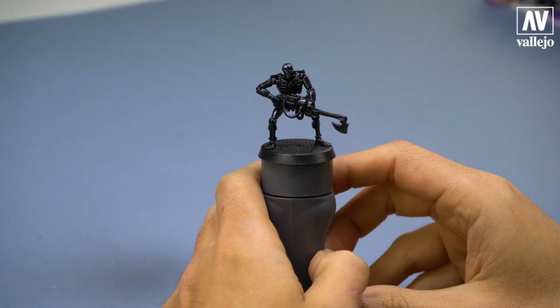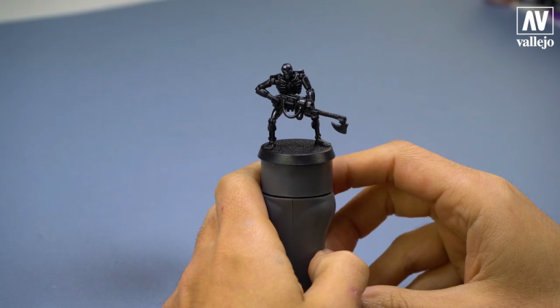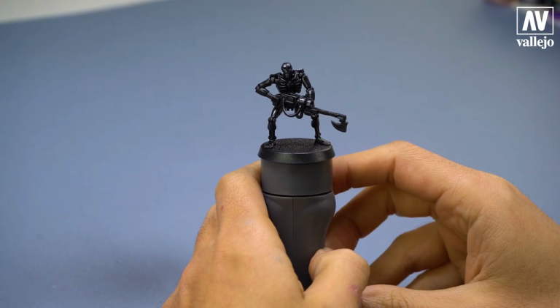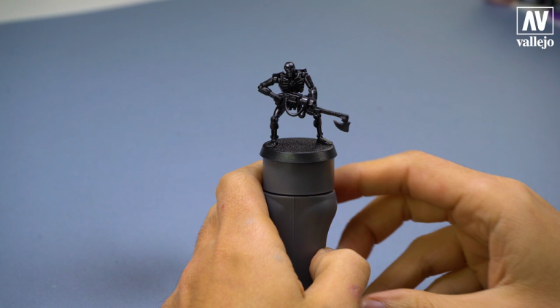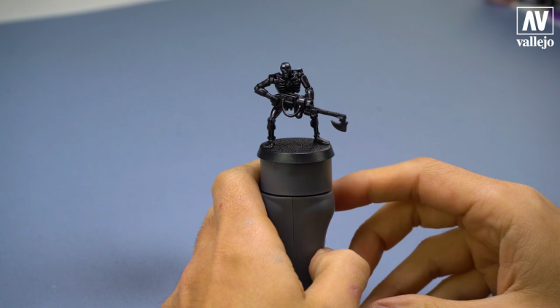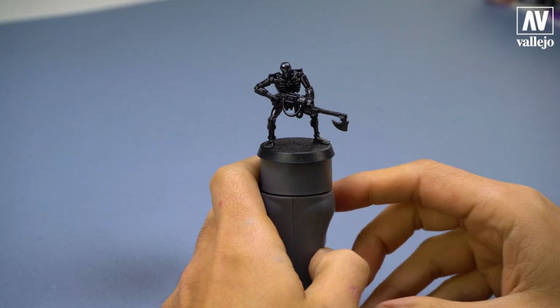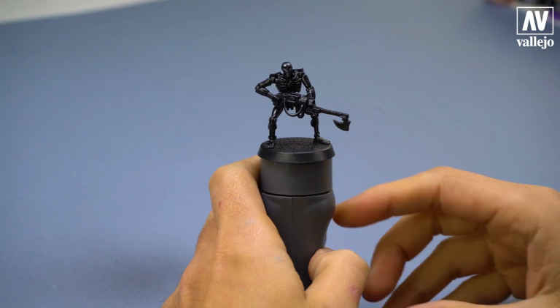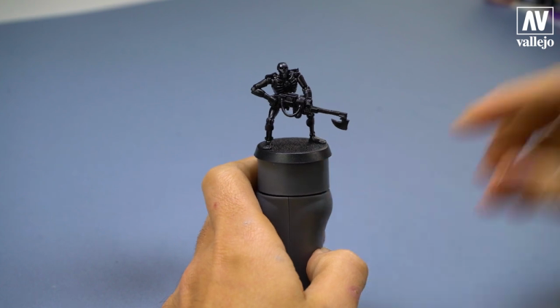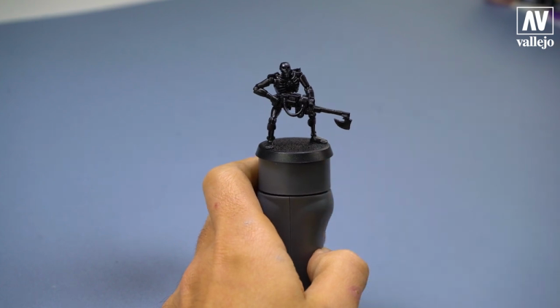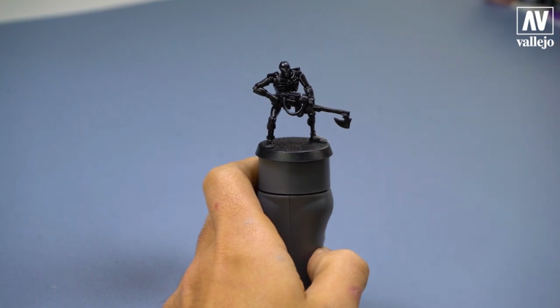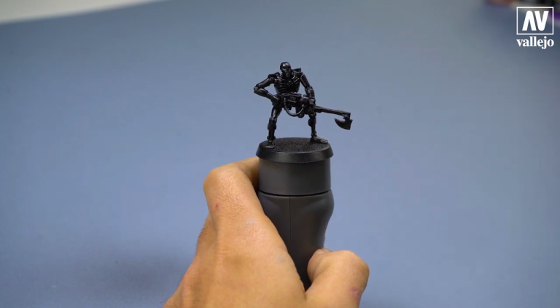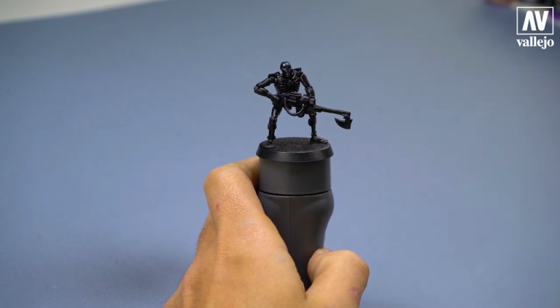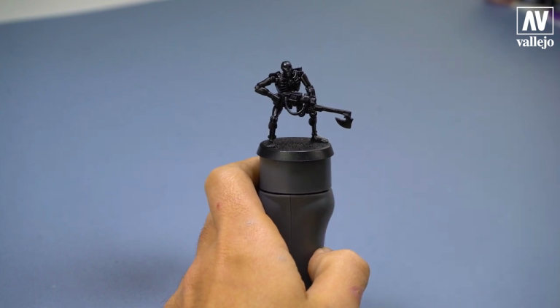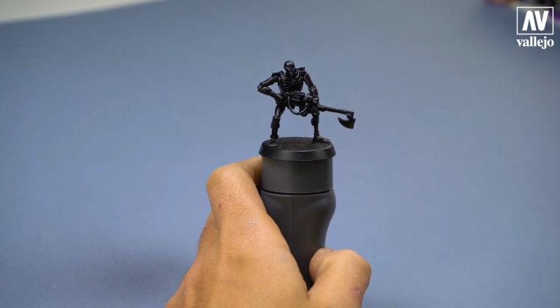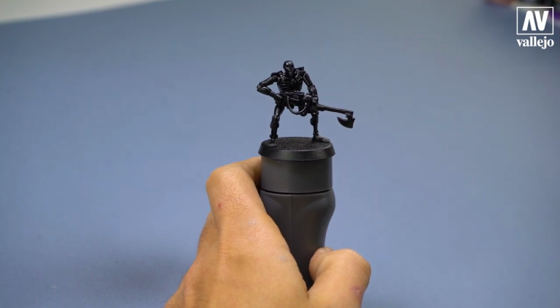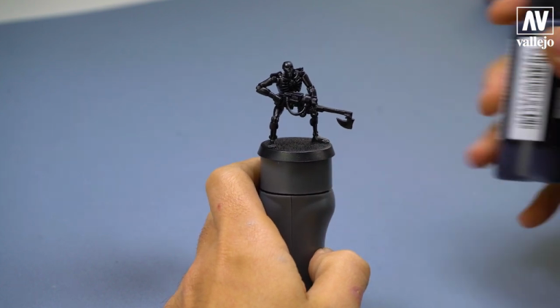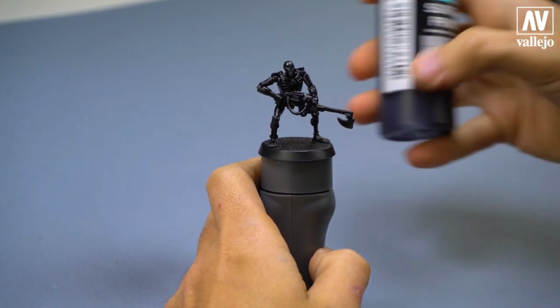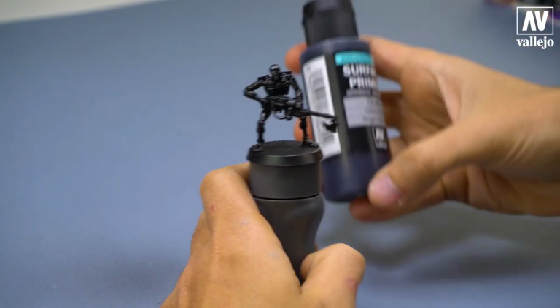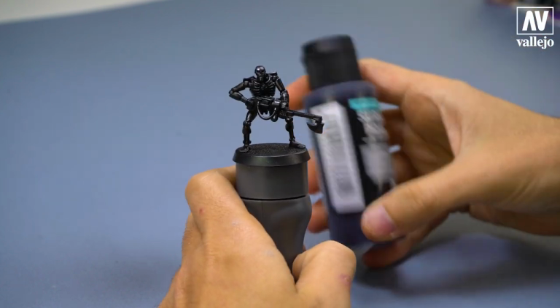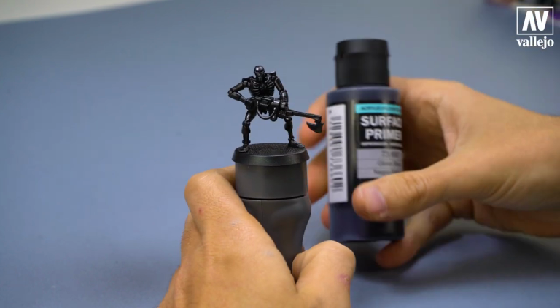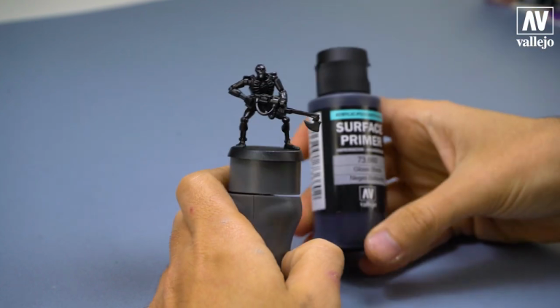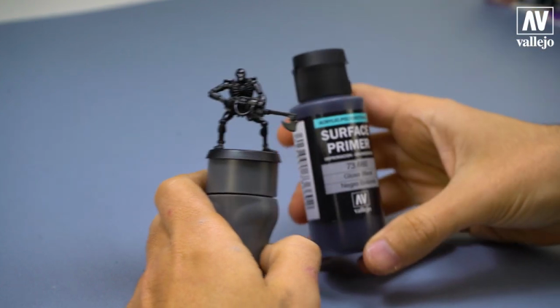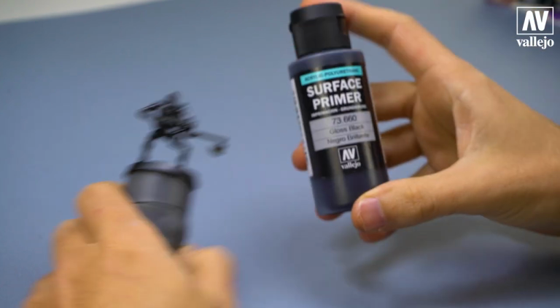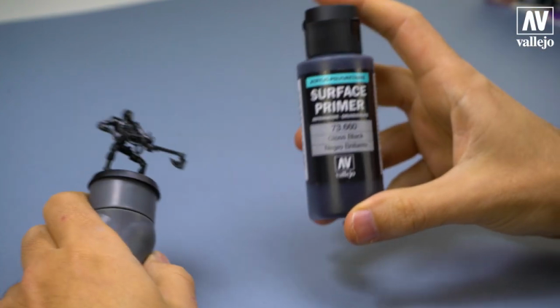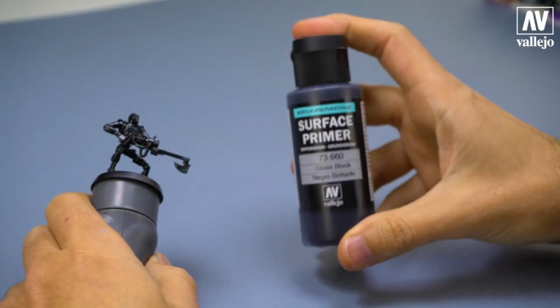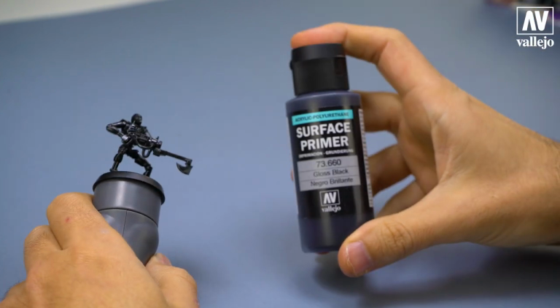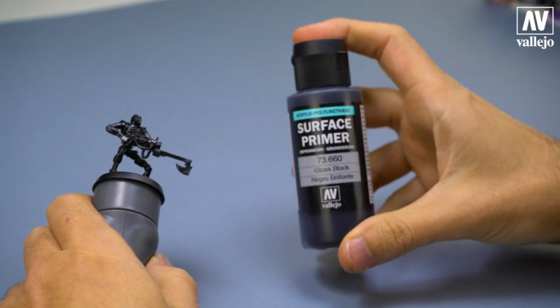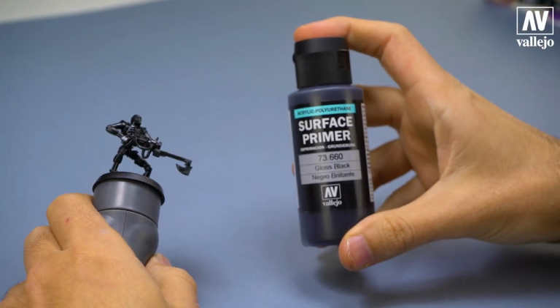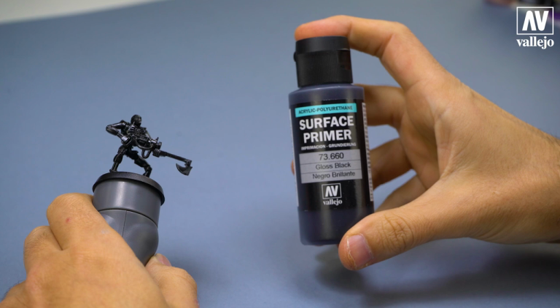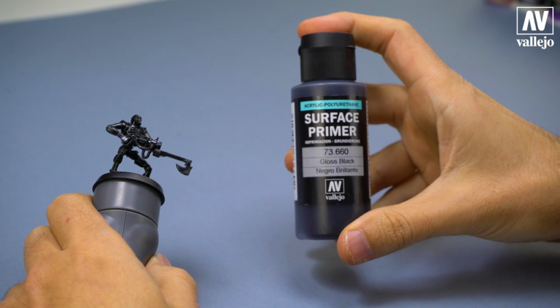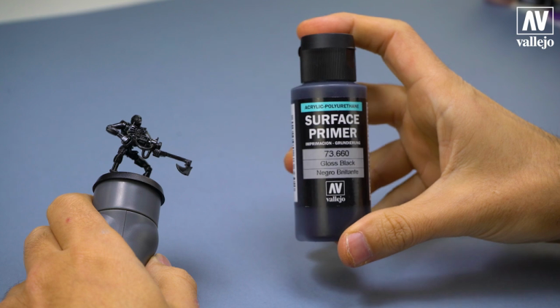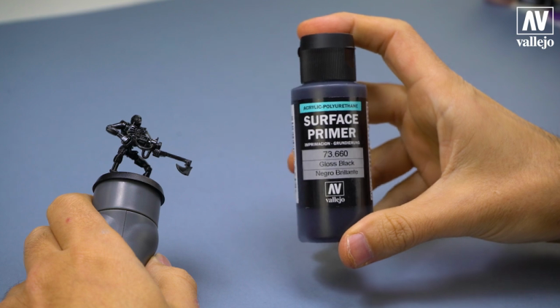The first step is to prime the mini. I use Surface Primer Gloss Black, which I applied in two or three layers.